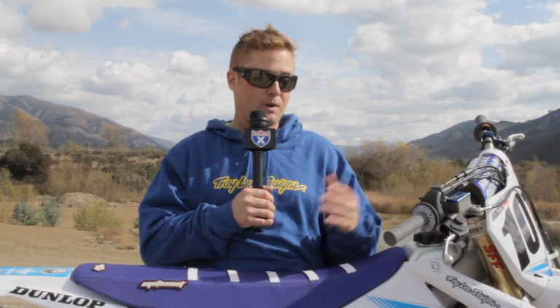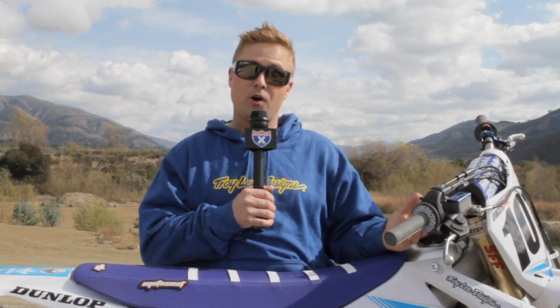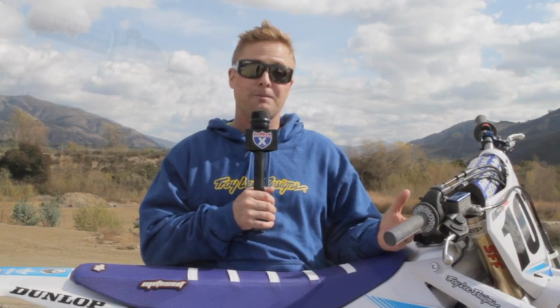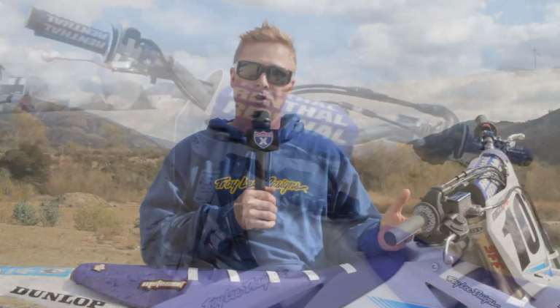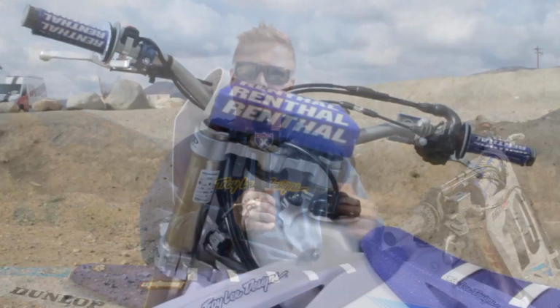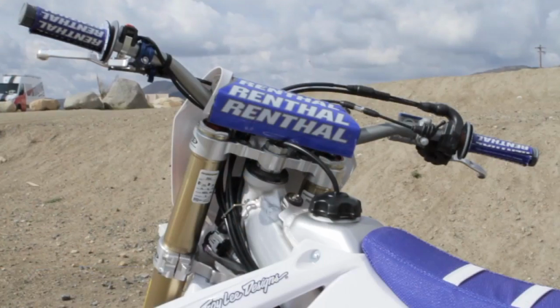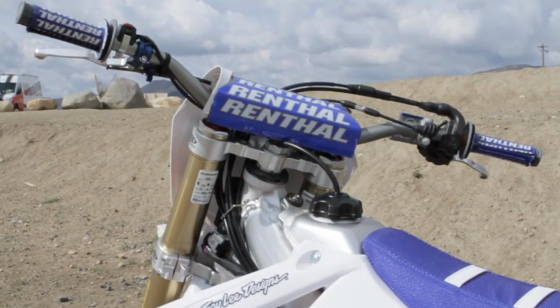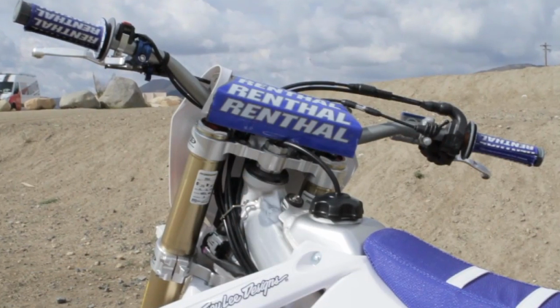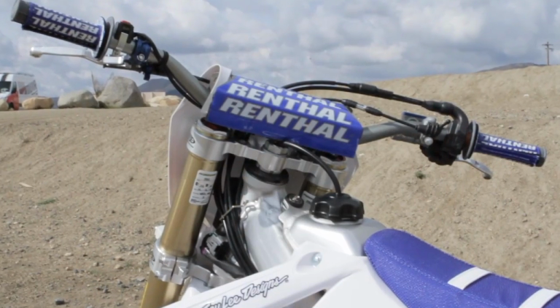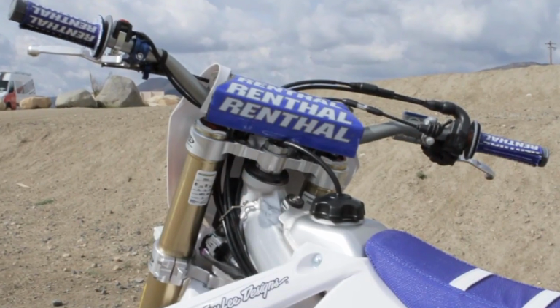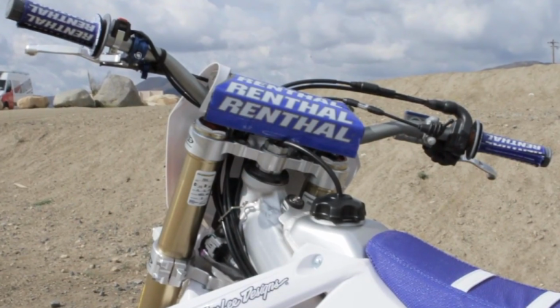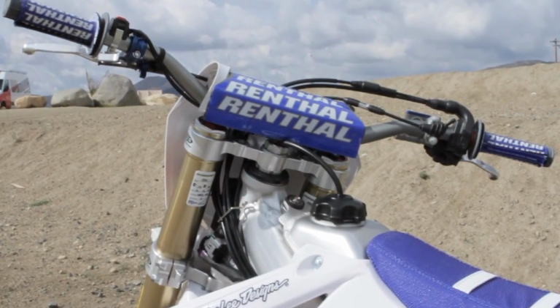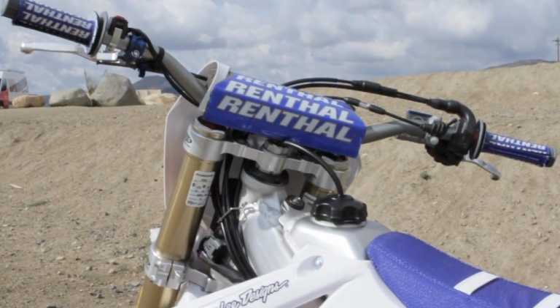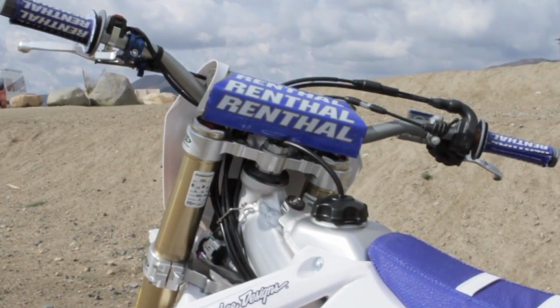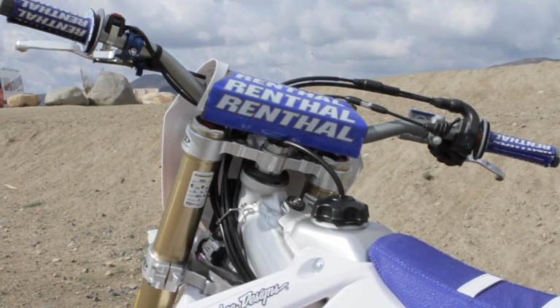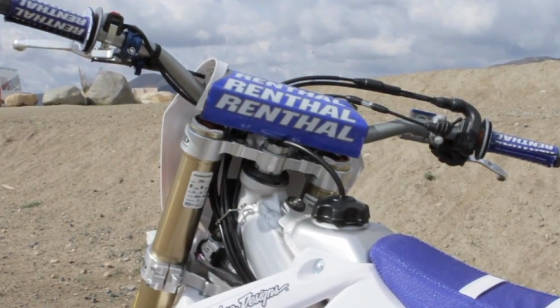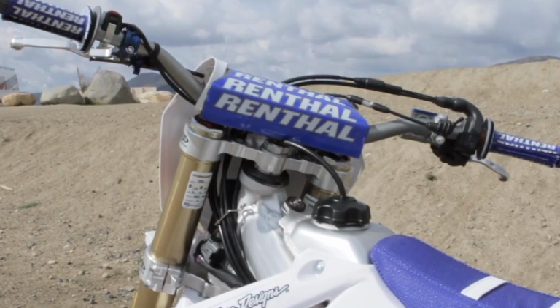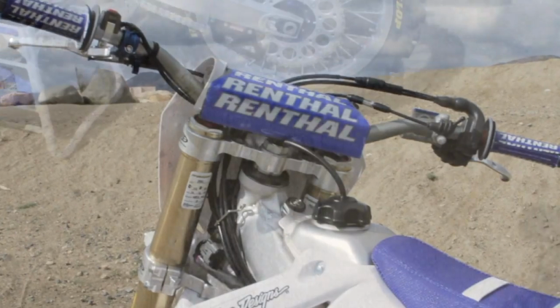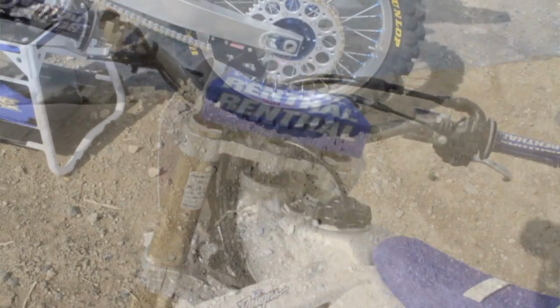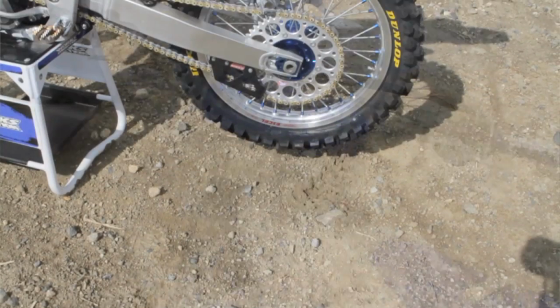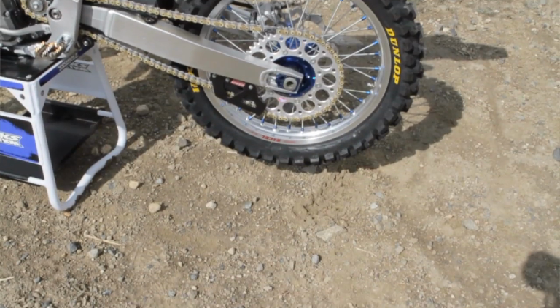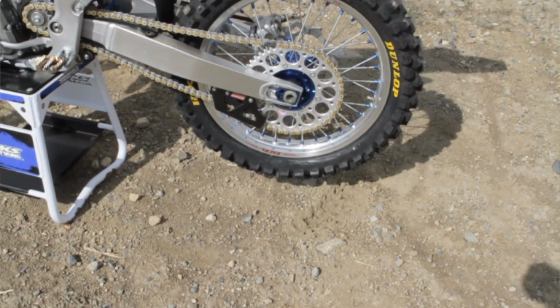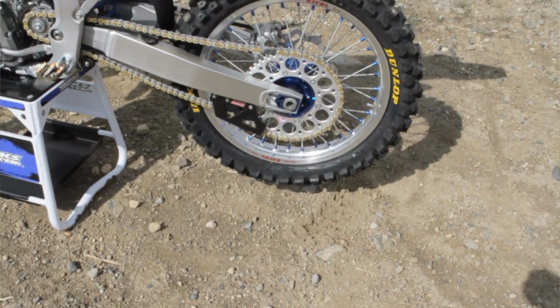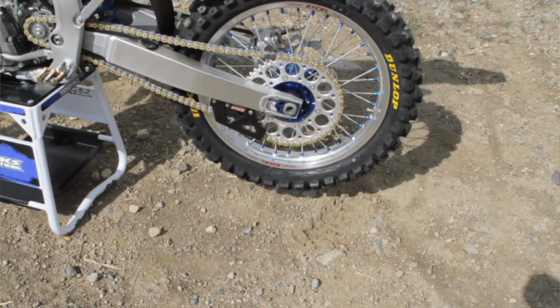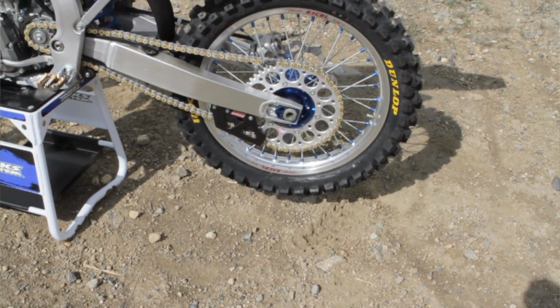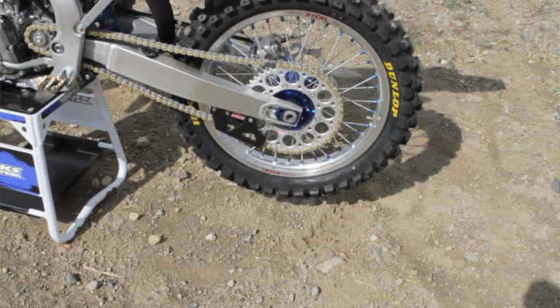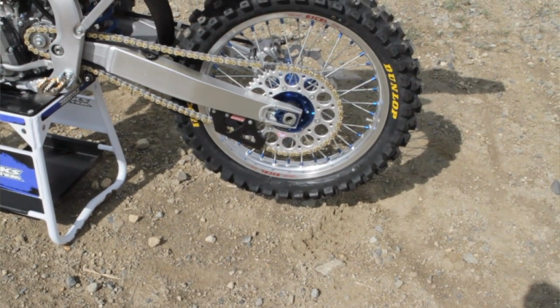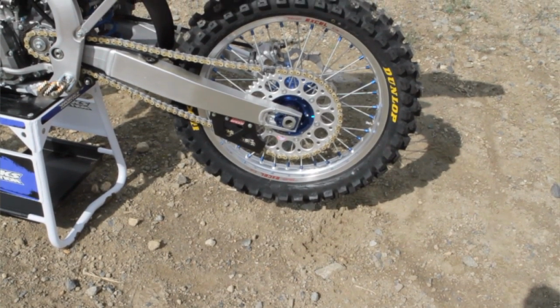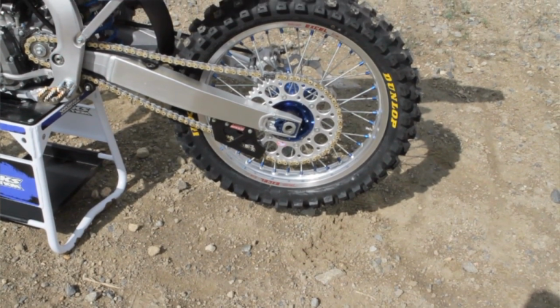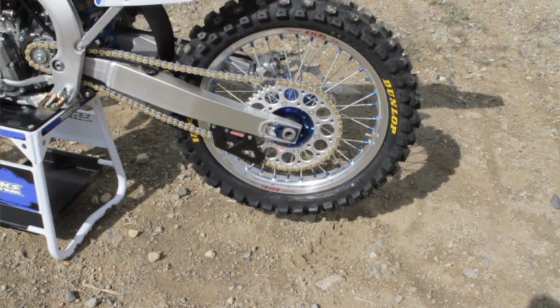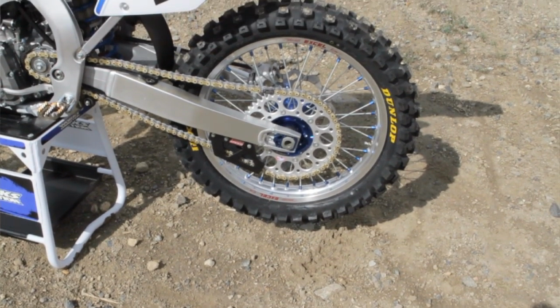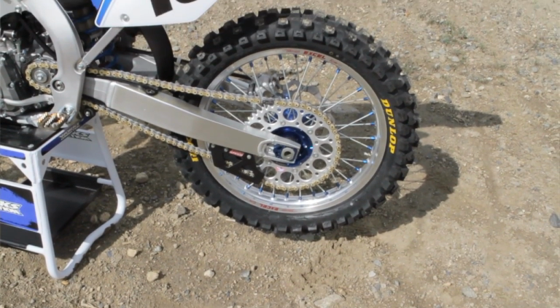Renthal helped out a whole bunch as well. They provided the handlebars, grips, sprocket, chain — all of our drive system.